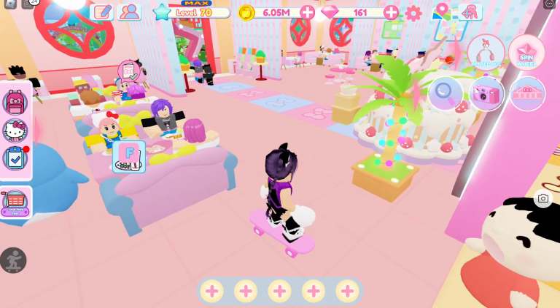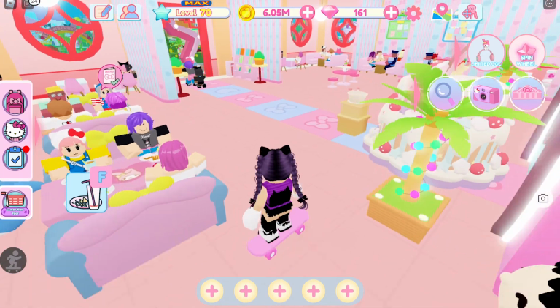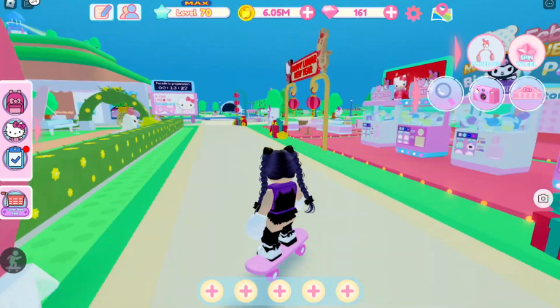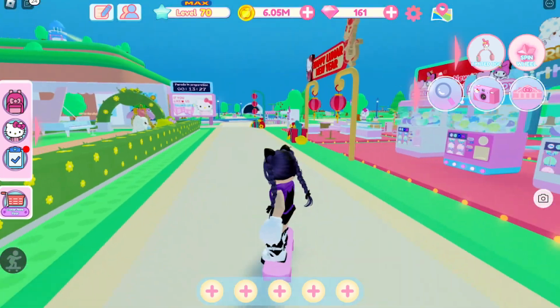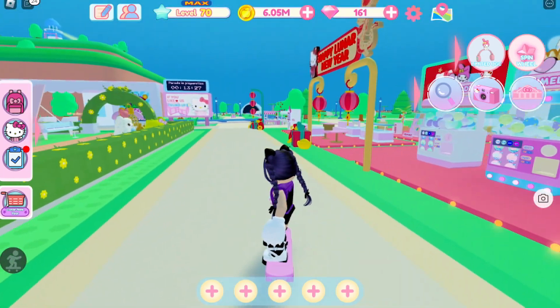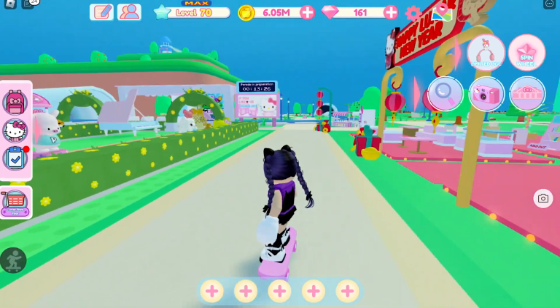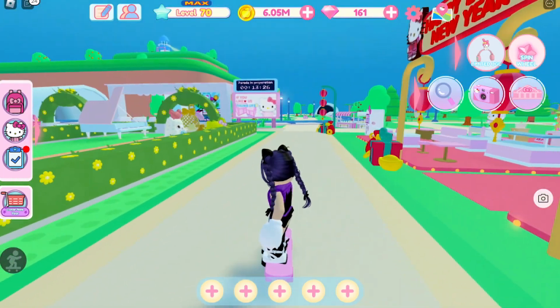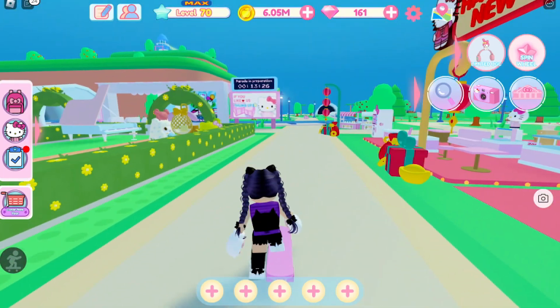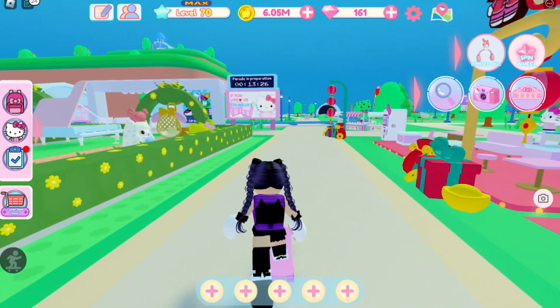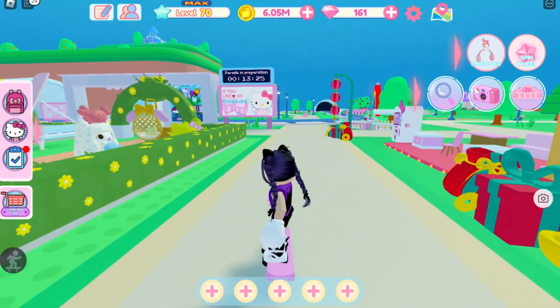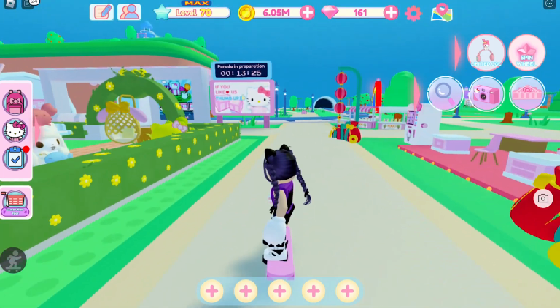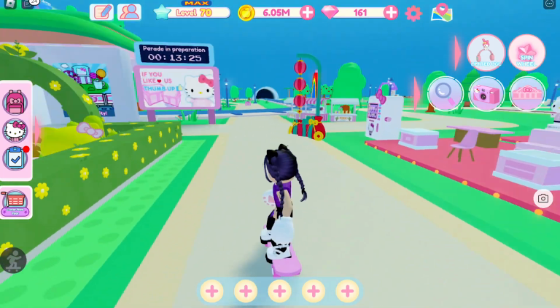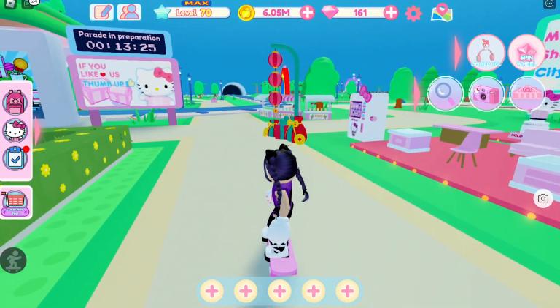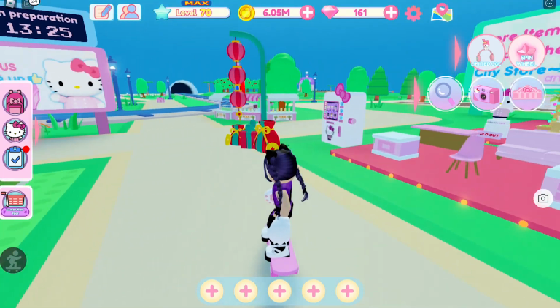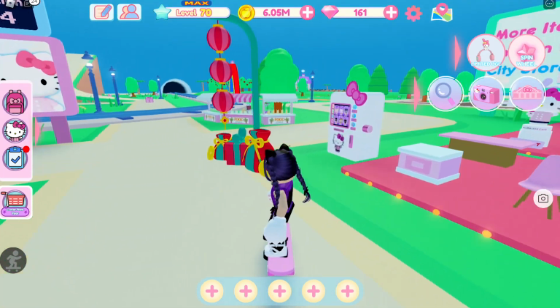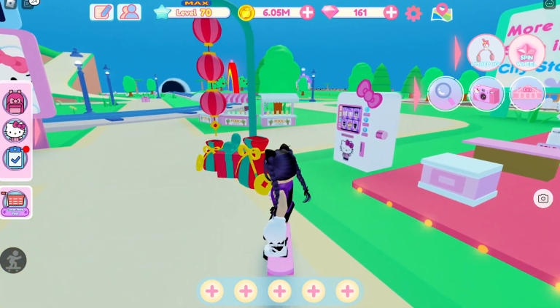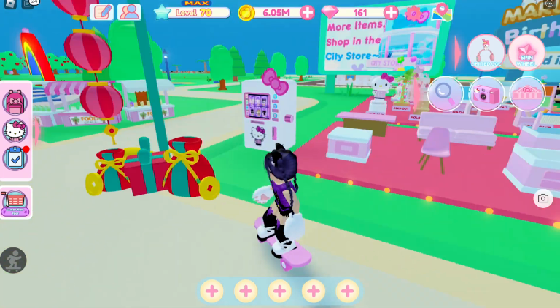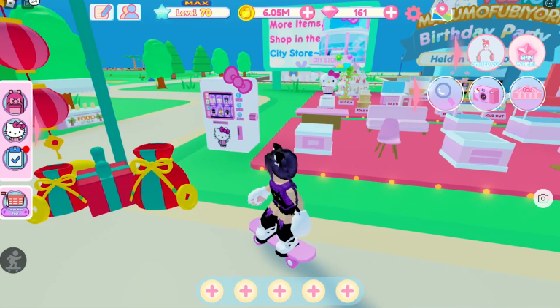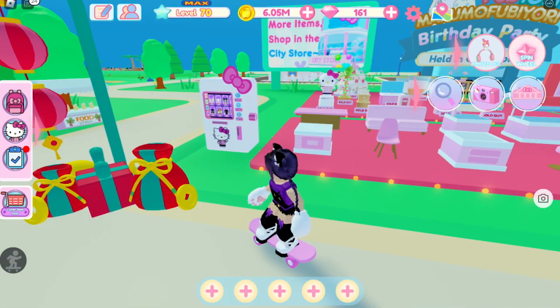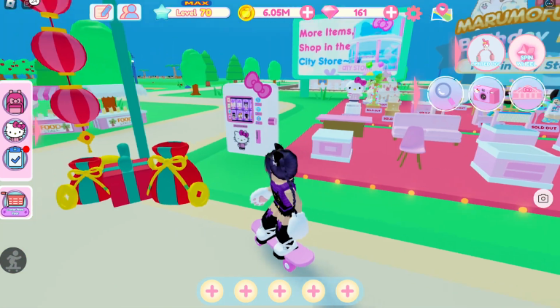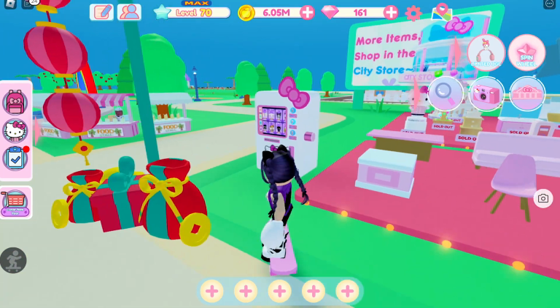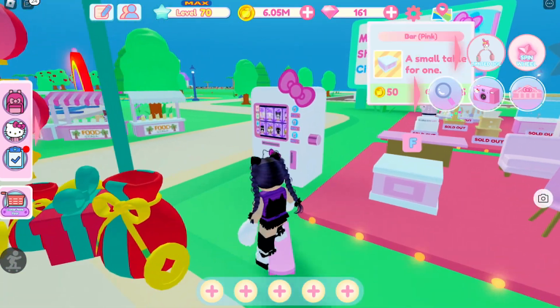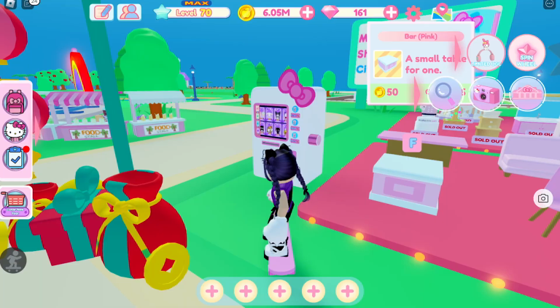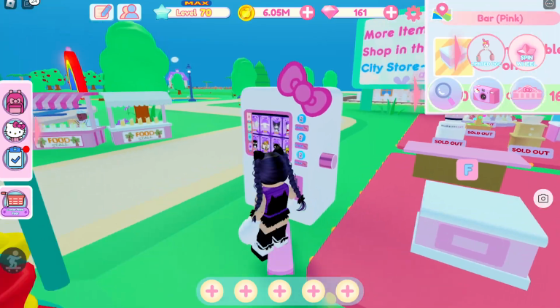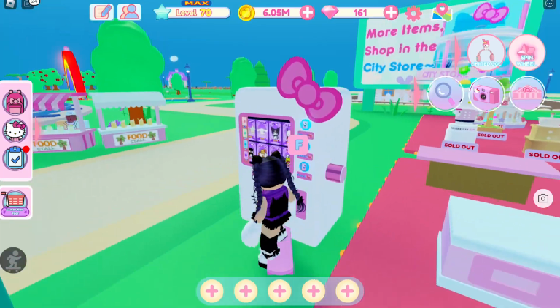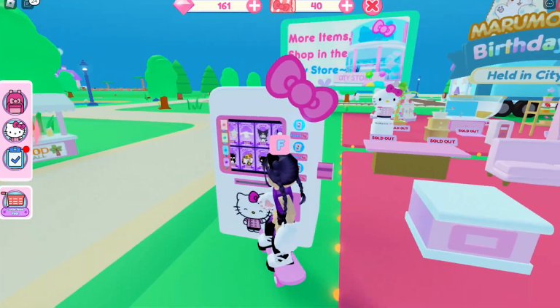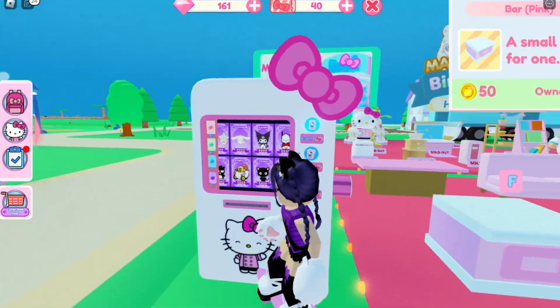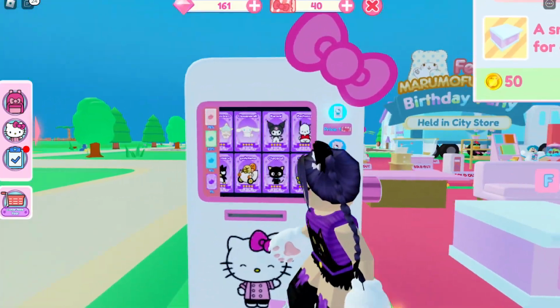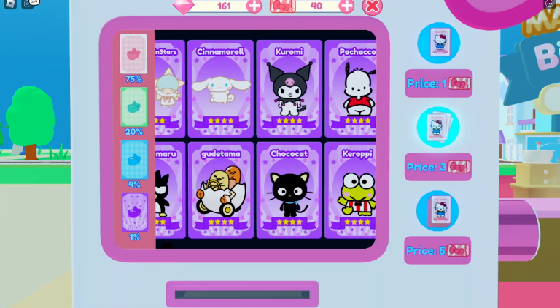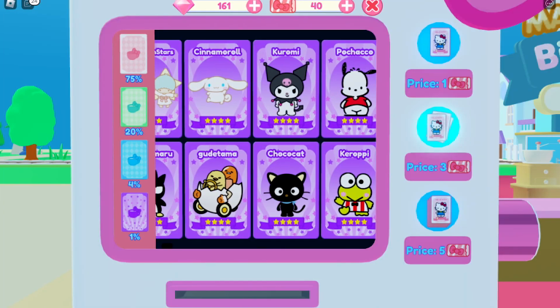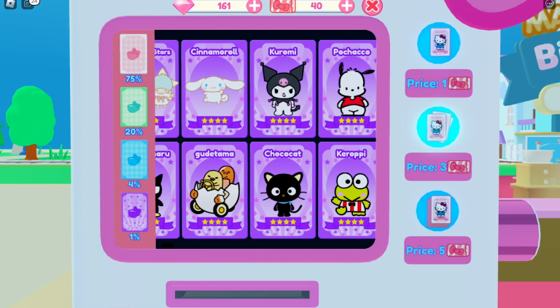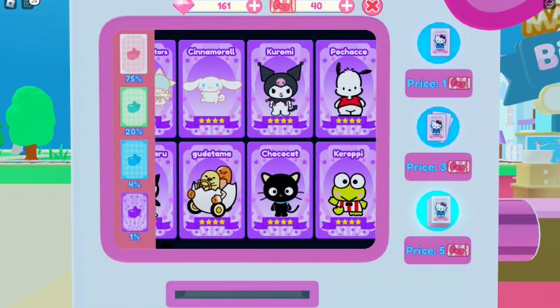To get the 6 Sanrio characters, go to the vending machine and purchase using a gacha tix.